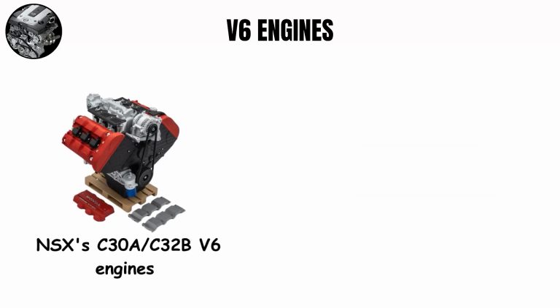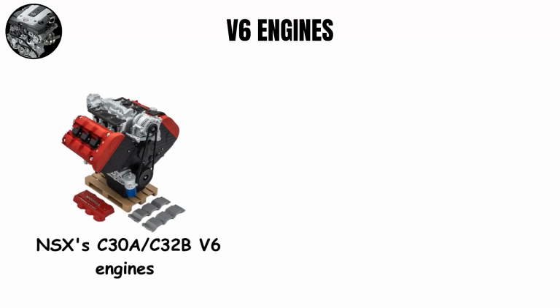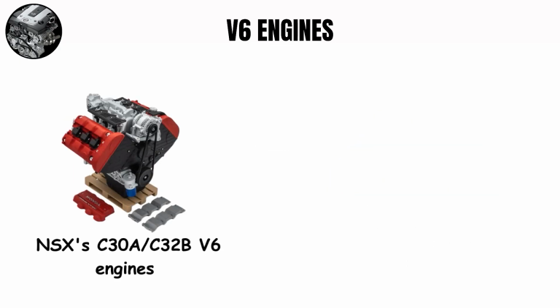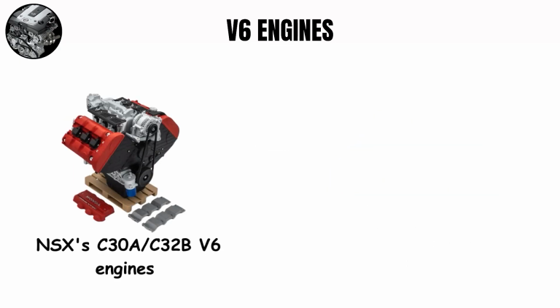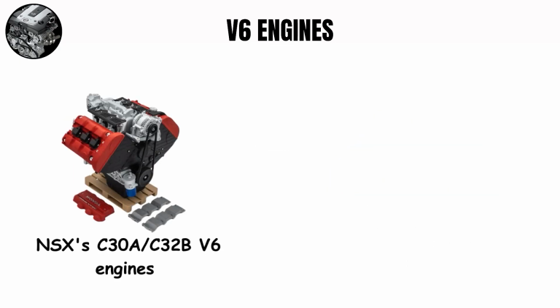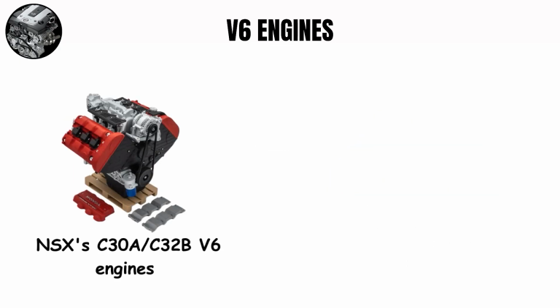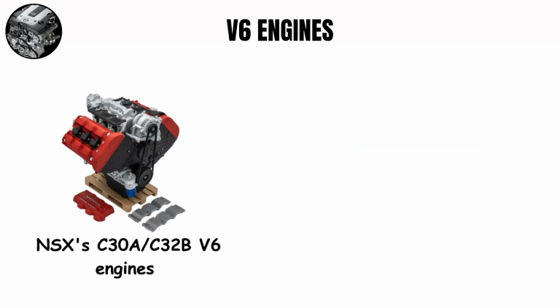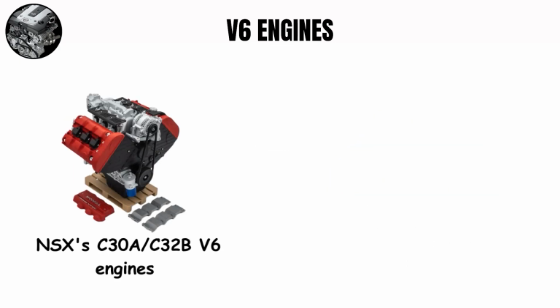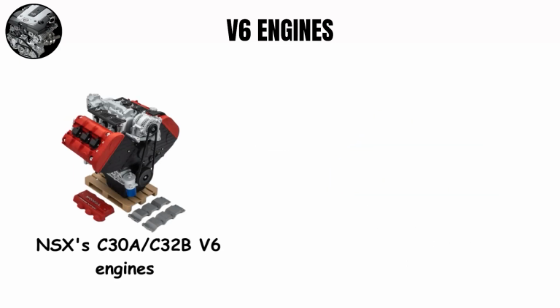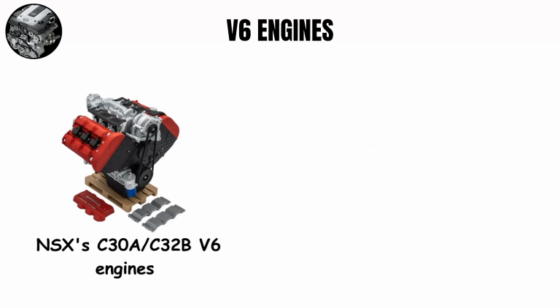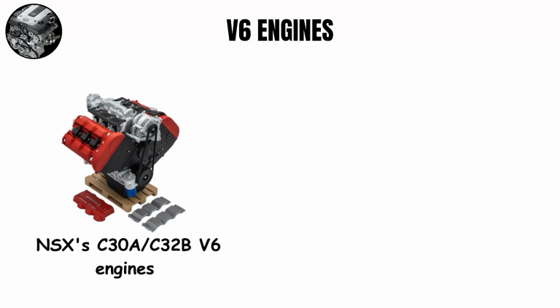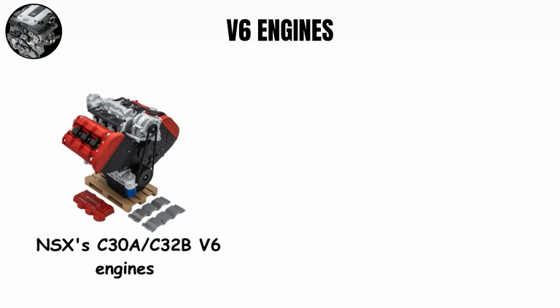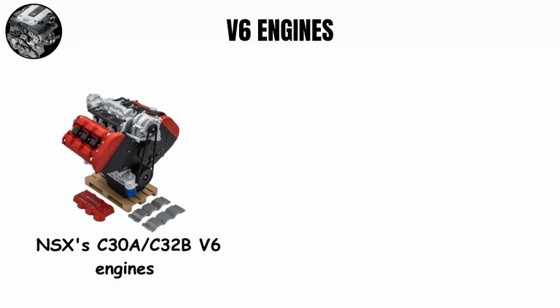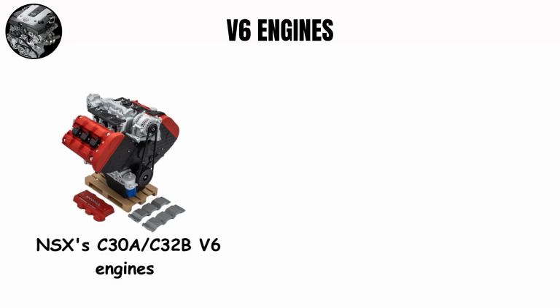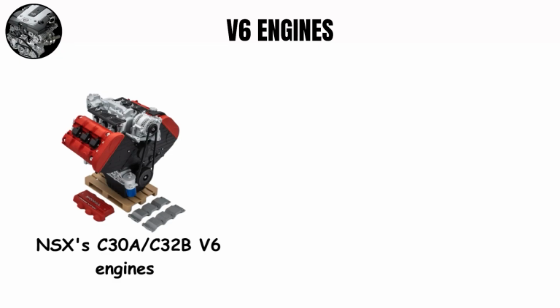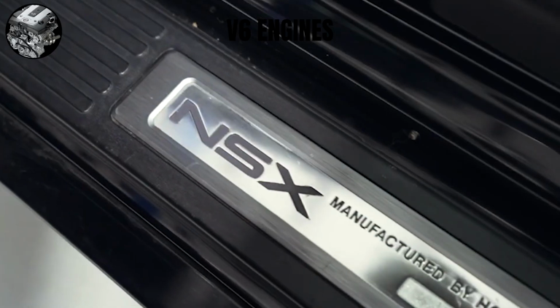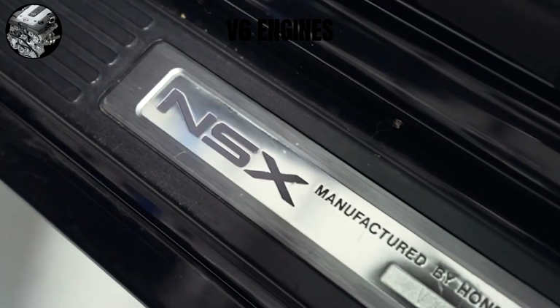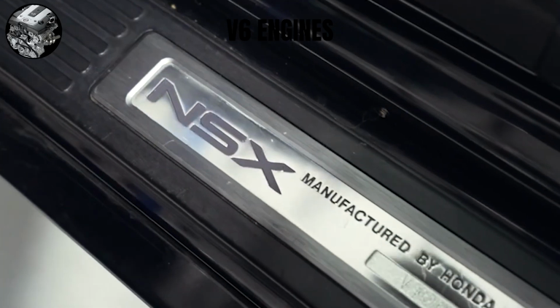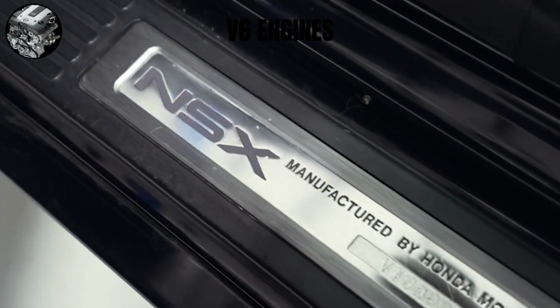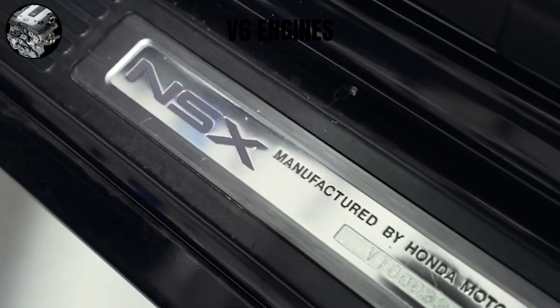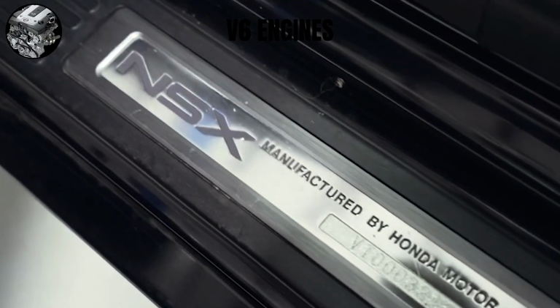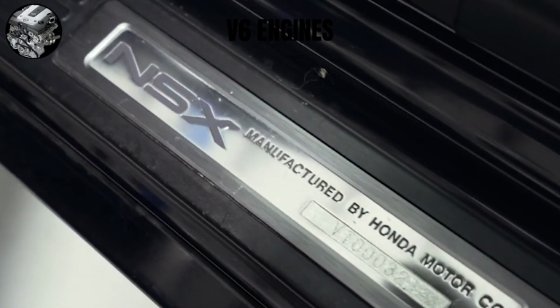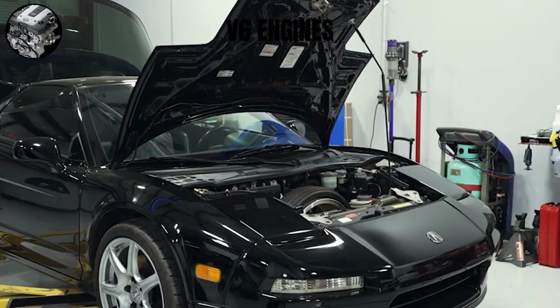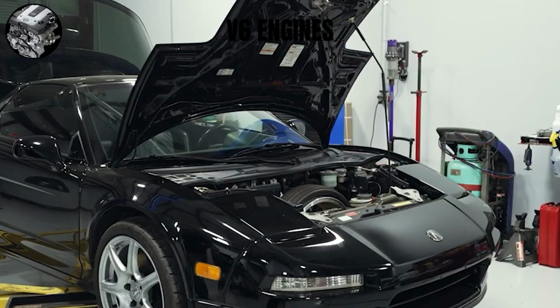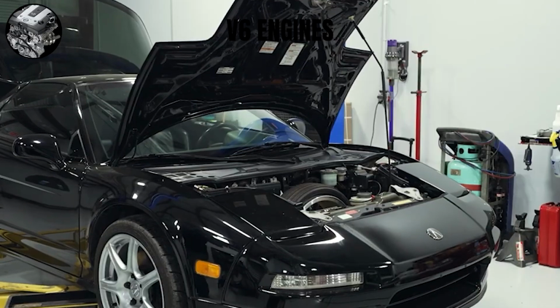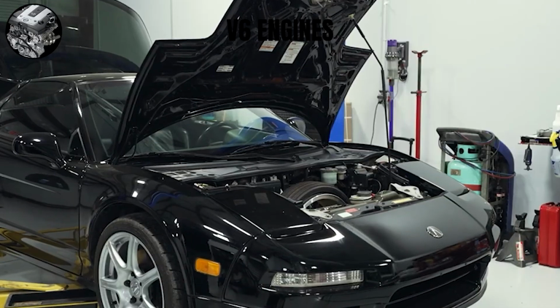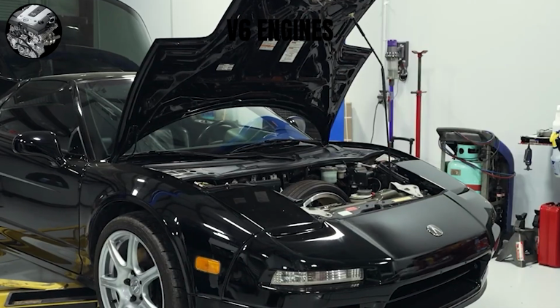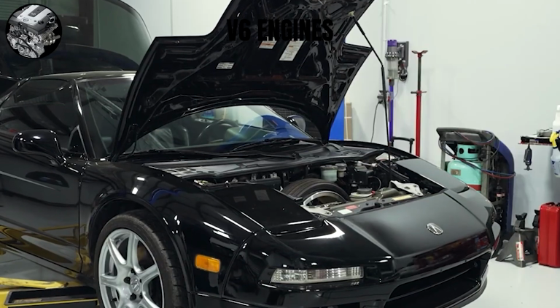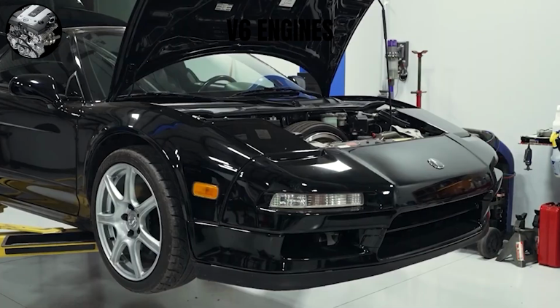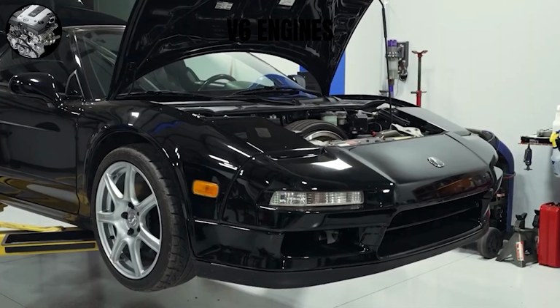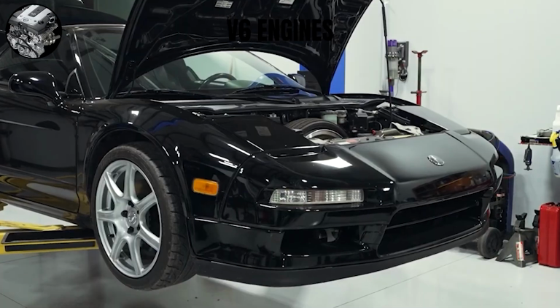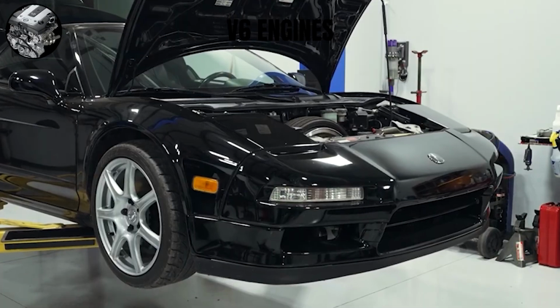Its timing belt service, while intensive, can be done with the engine in place — a thoughtful engineering decision that improves the ownership experience.